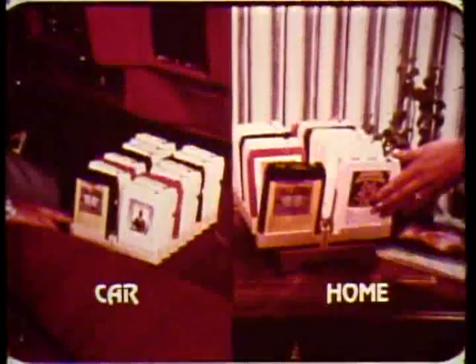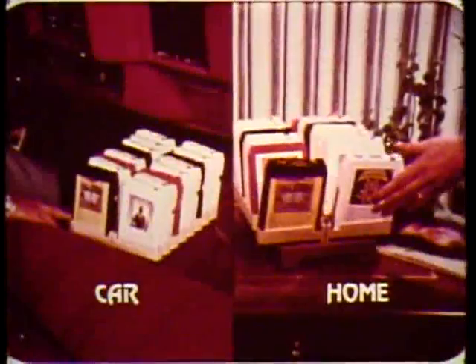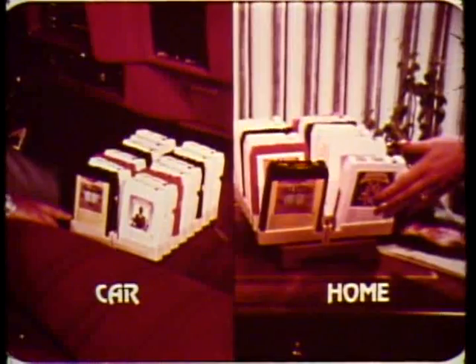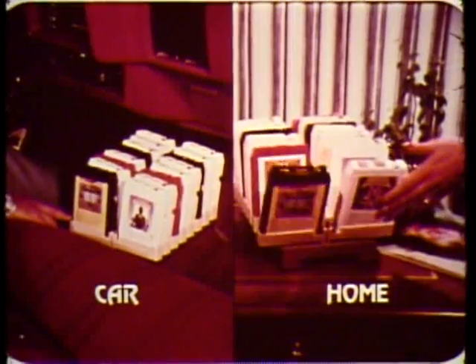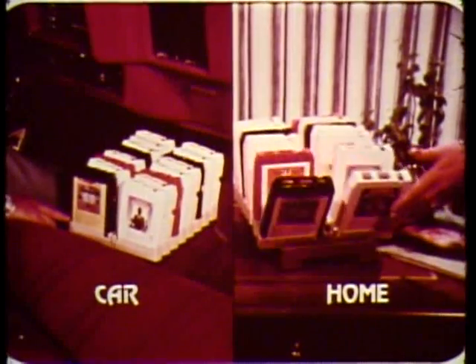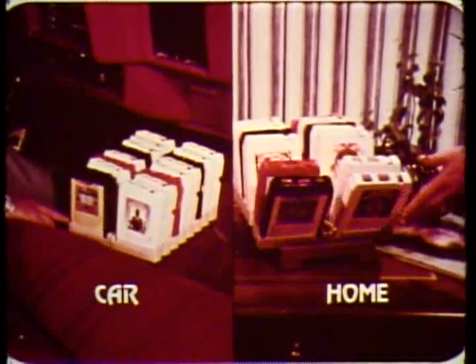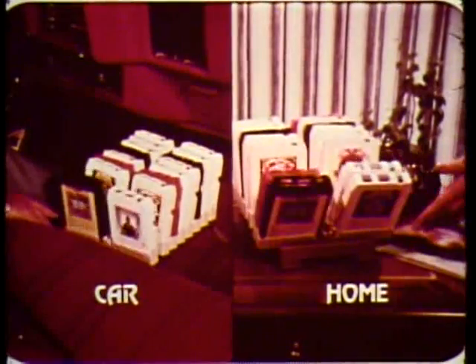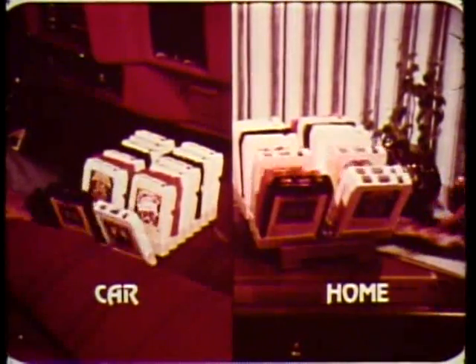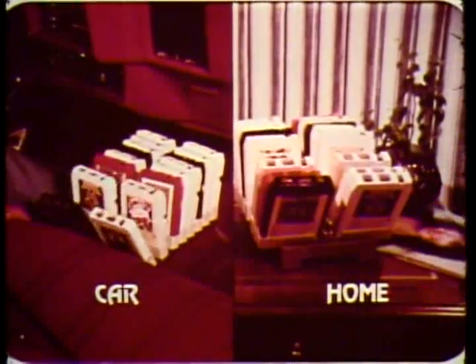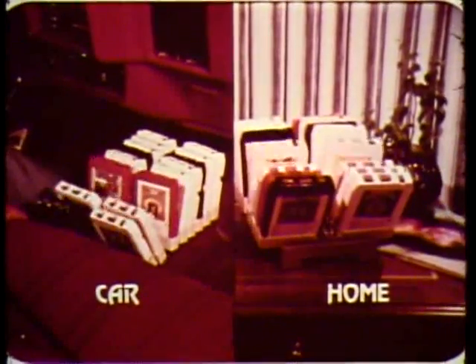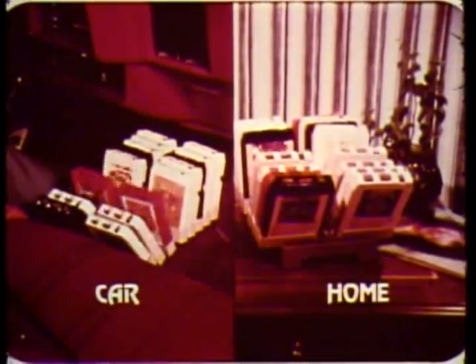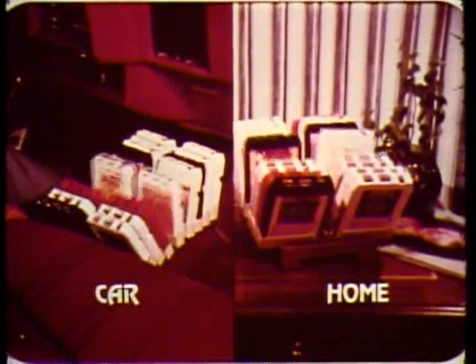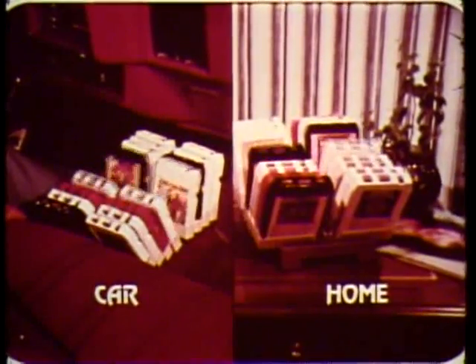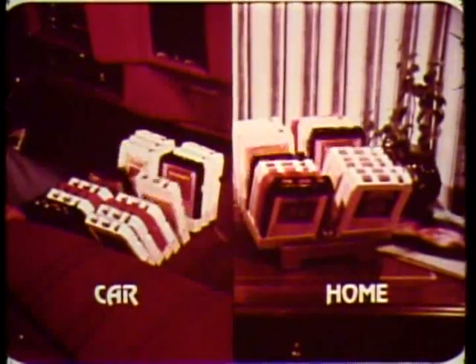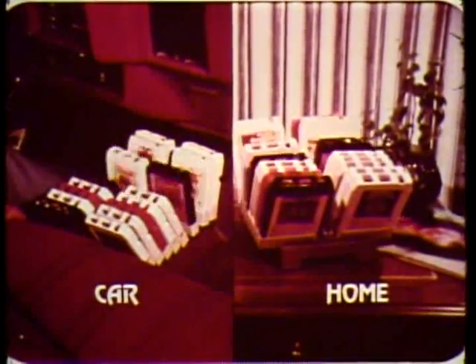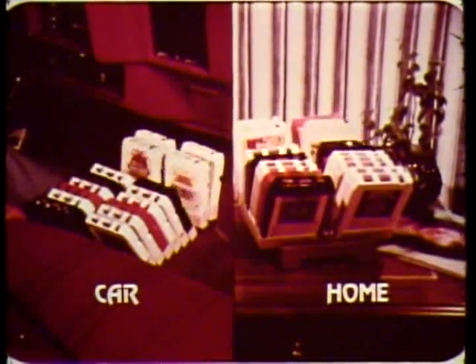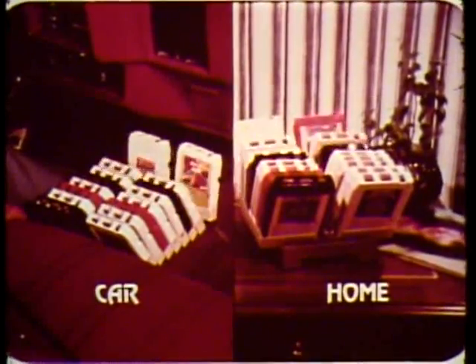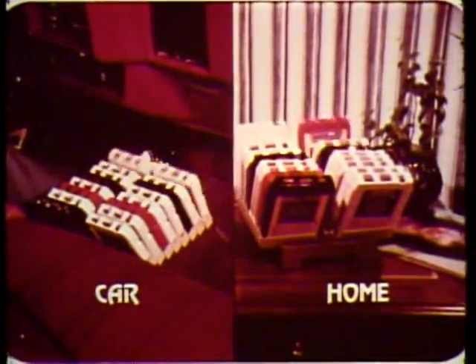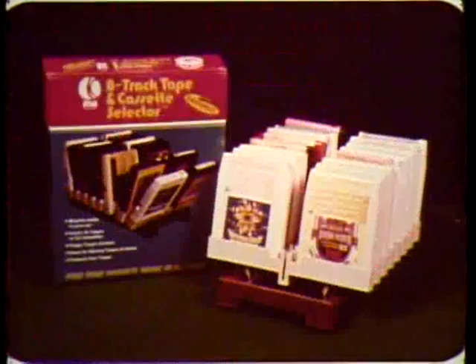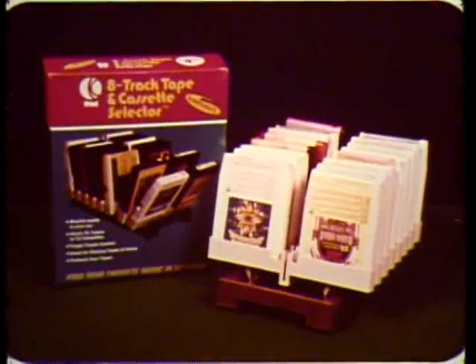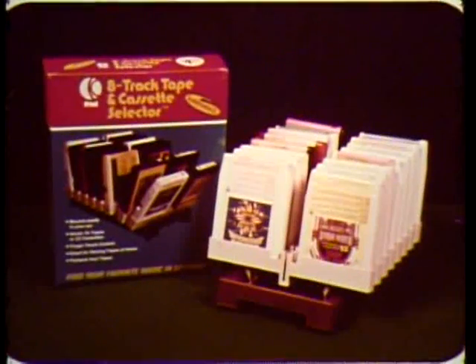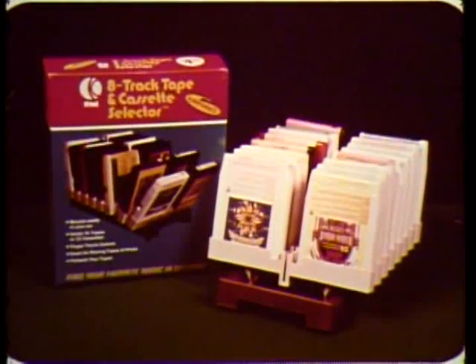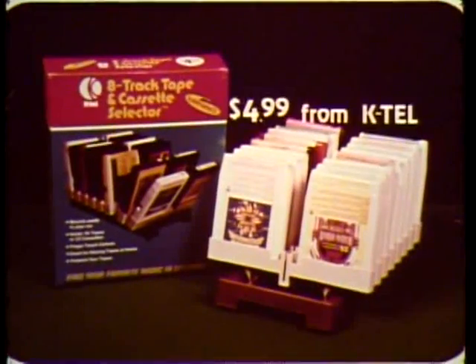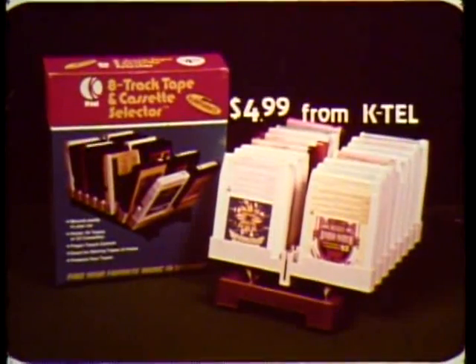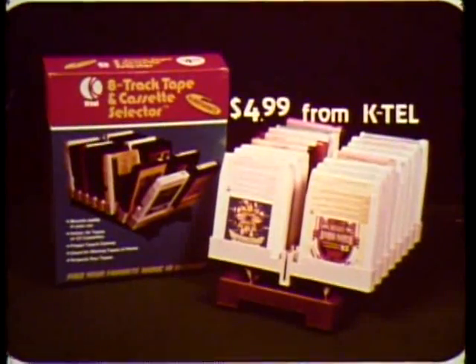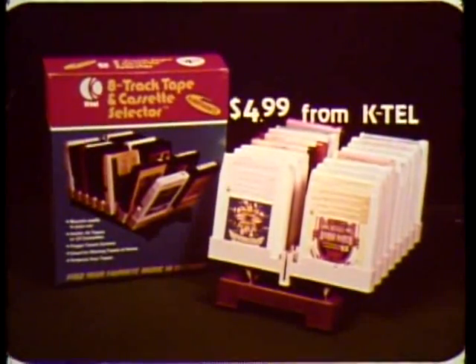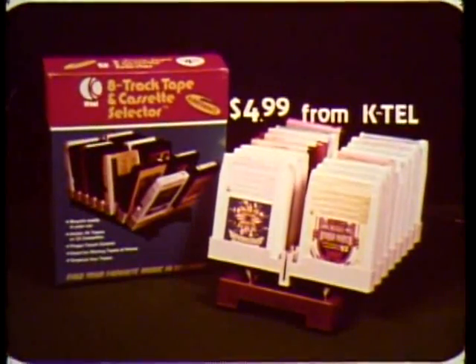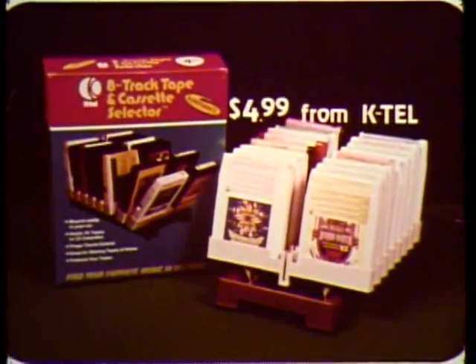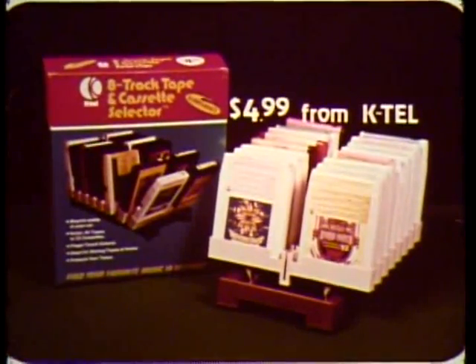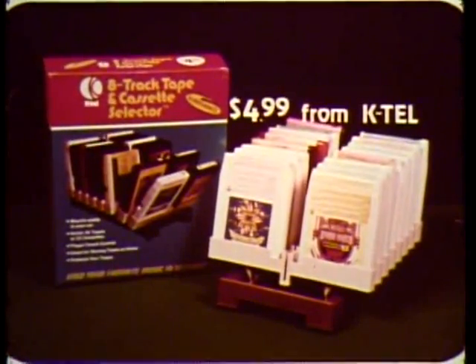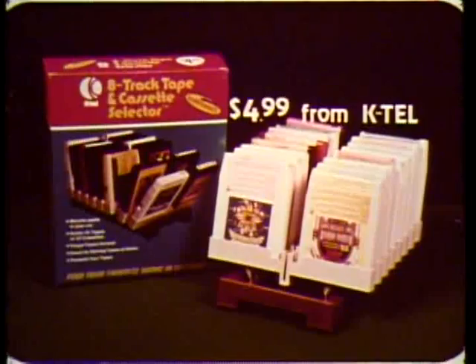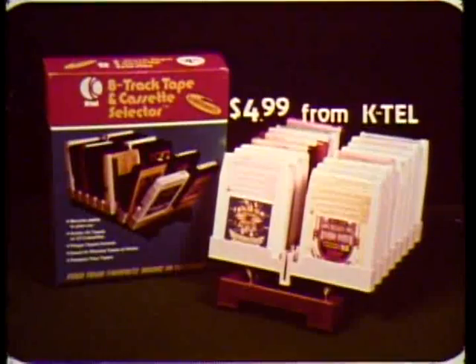In your home or in your car, protect your valuable tapes with tape selector. $4.99 from KTEL.